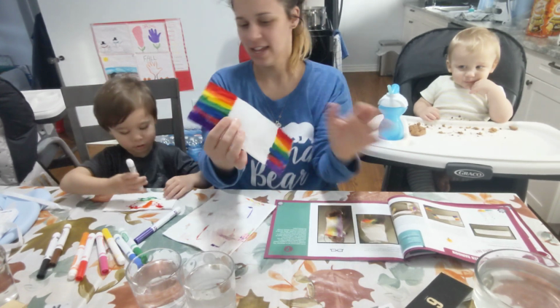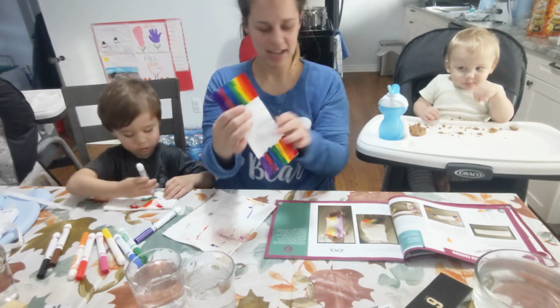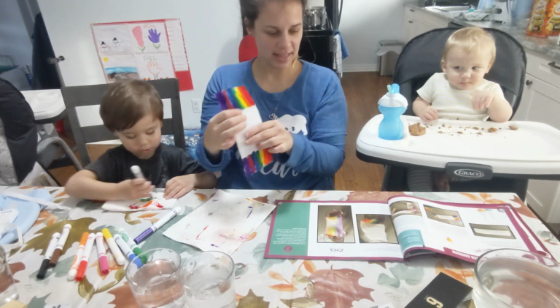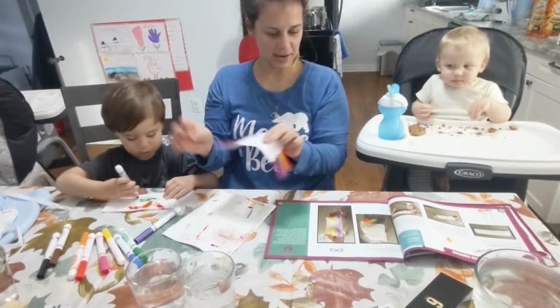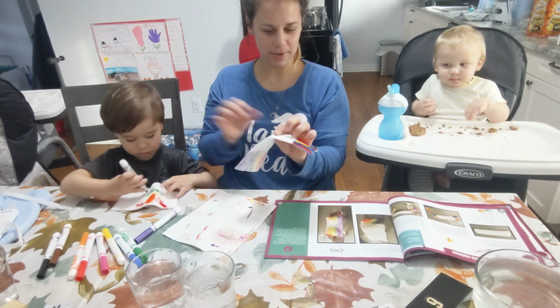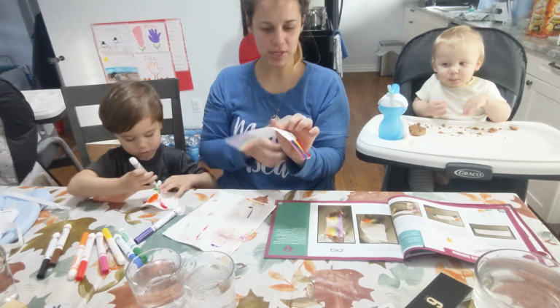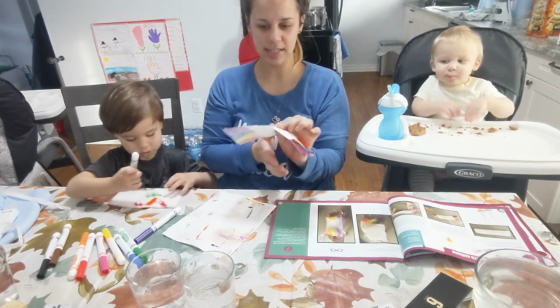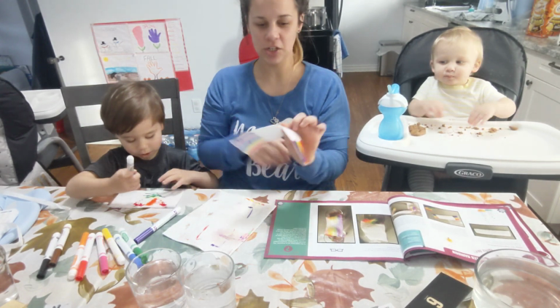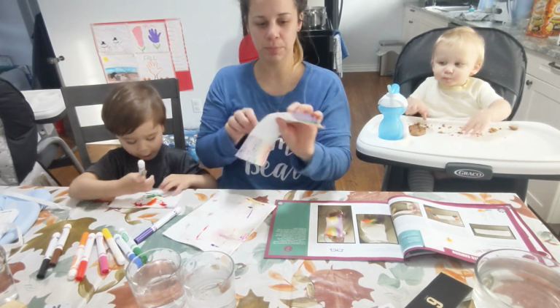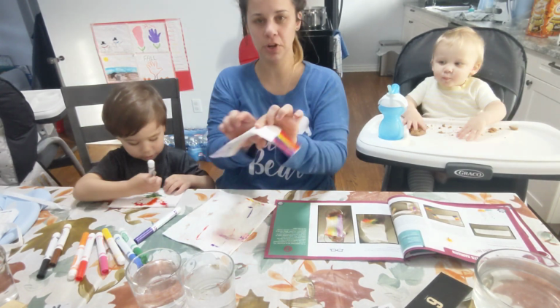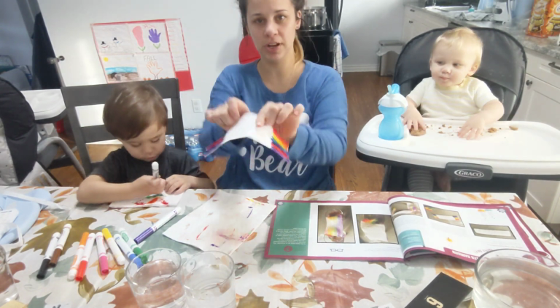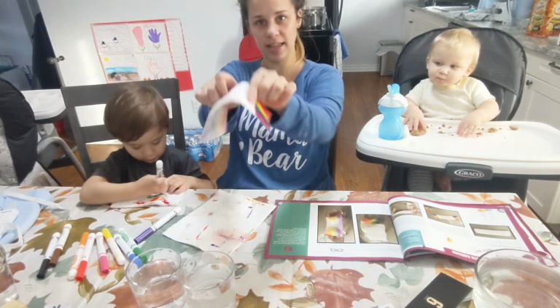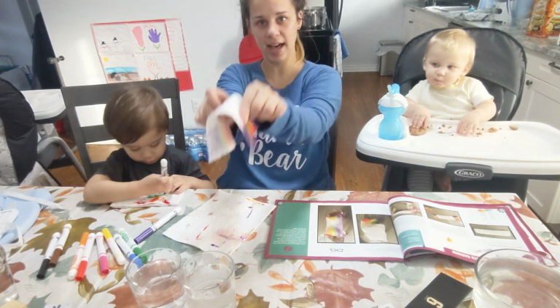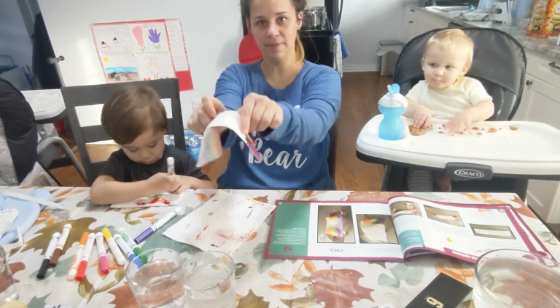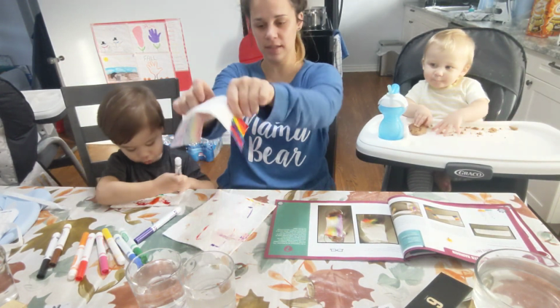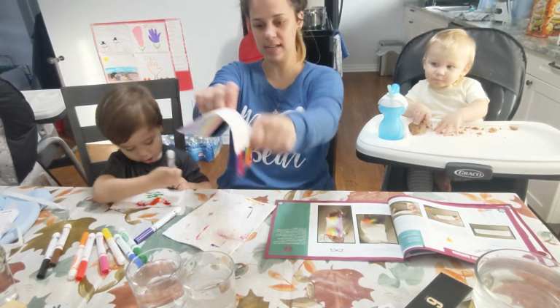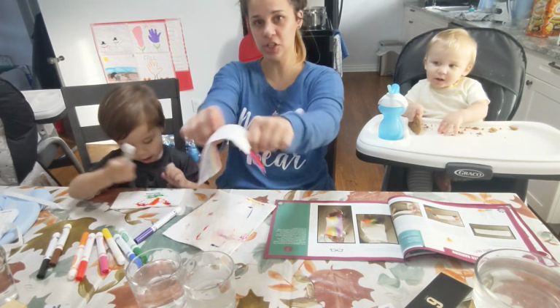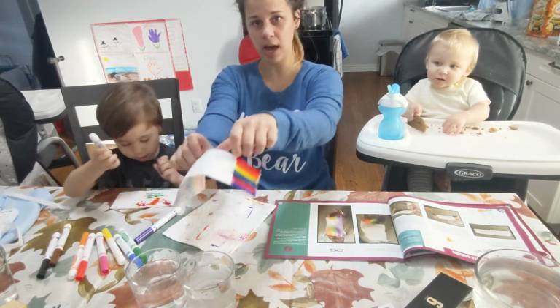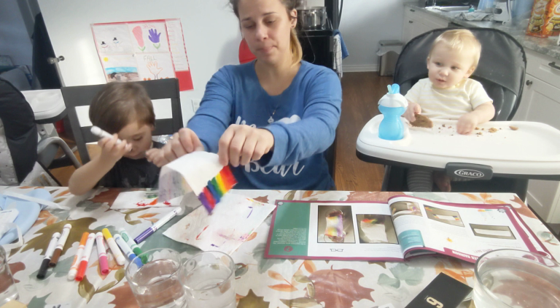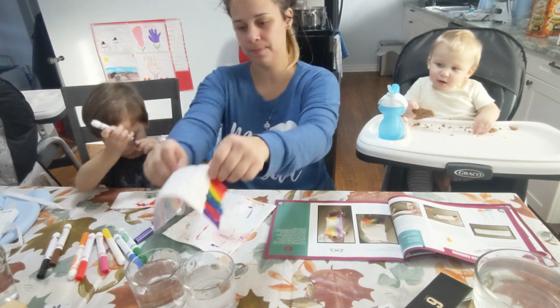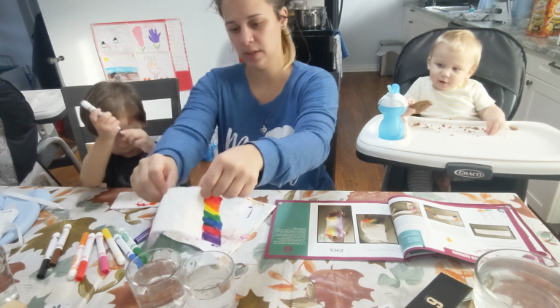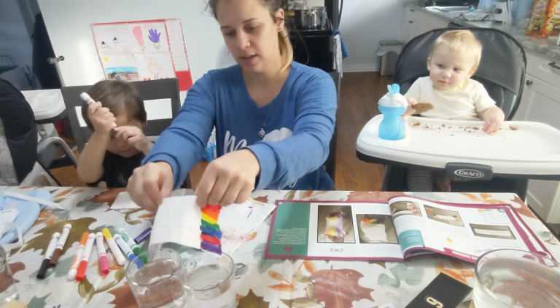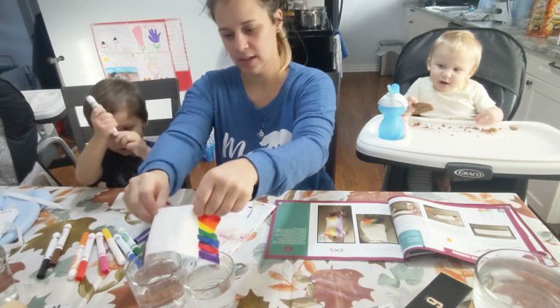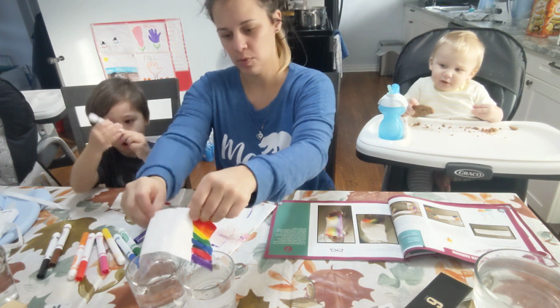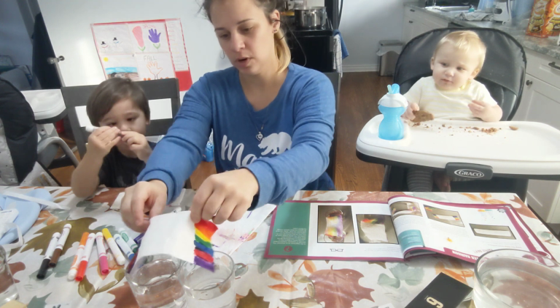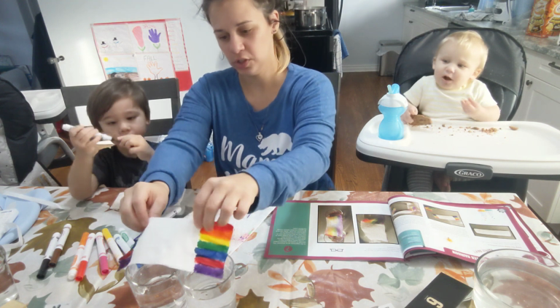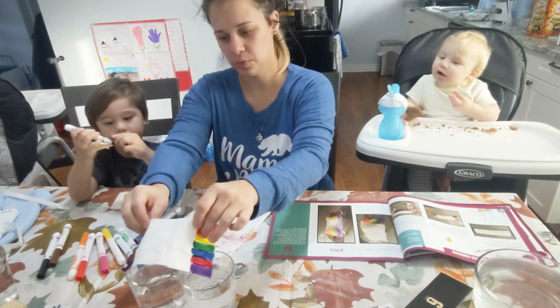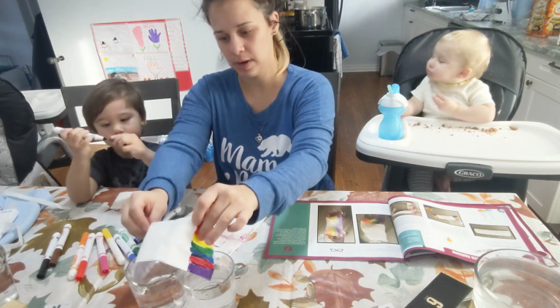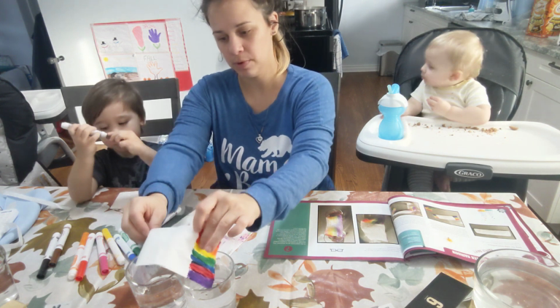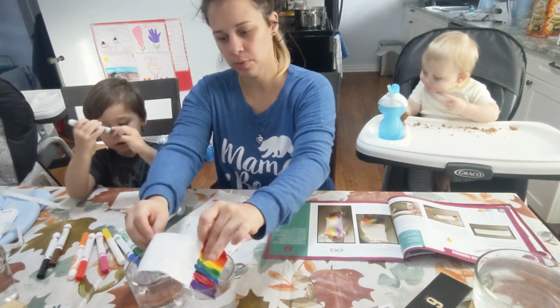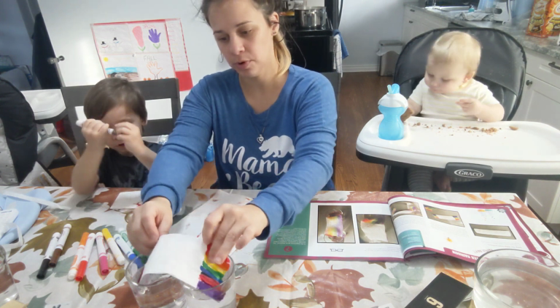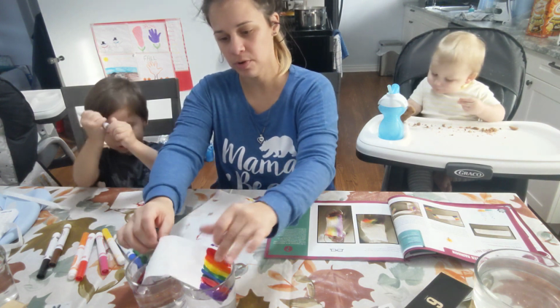And then you basically just put one half in each cup. And watch the rainbow grow!